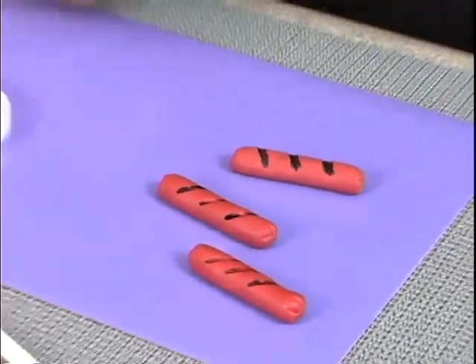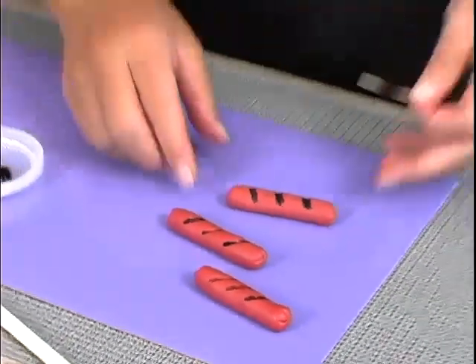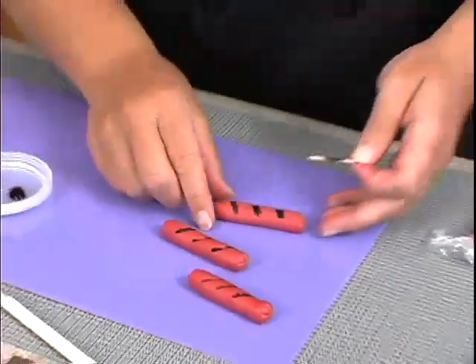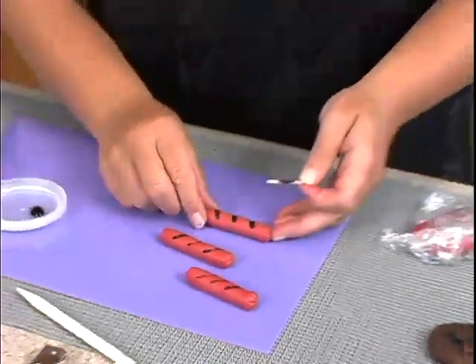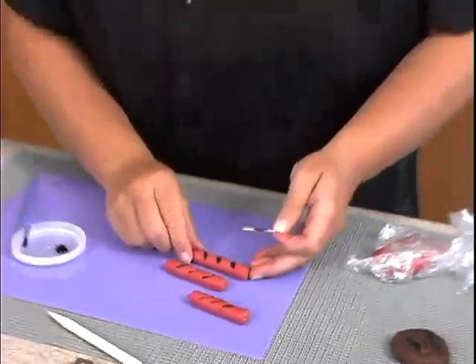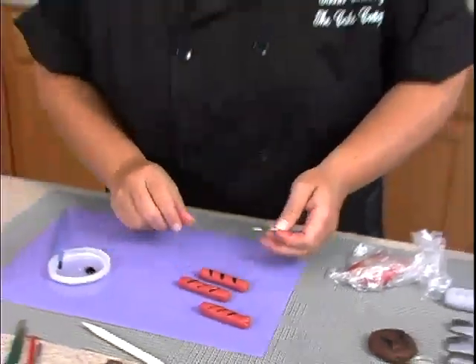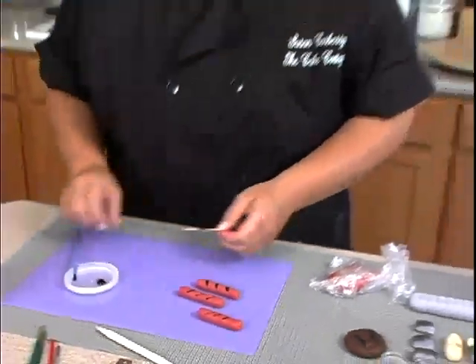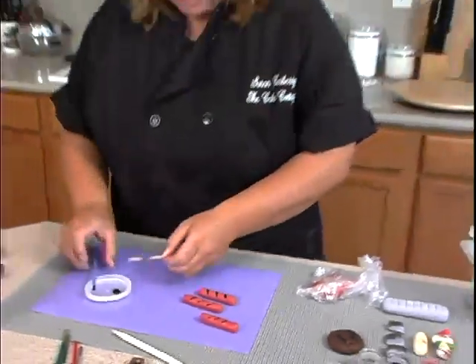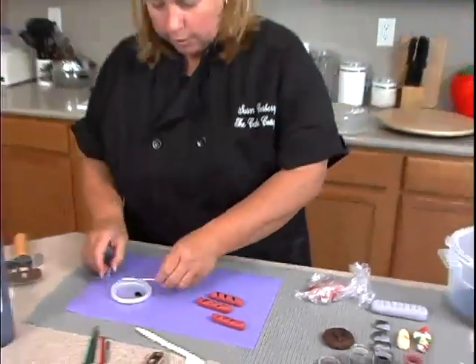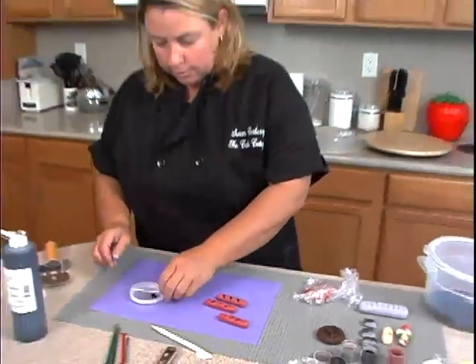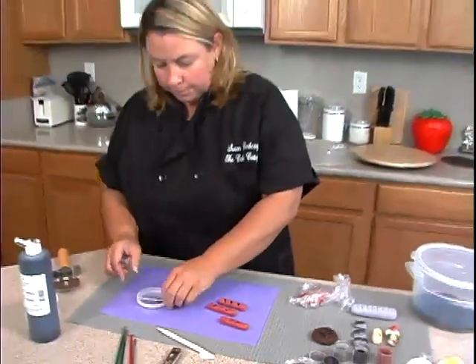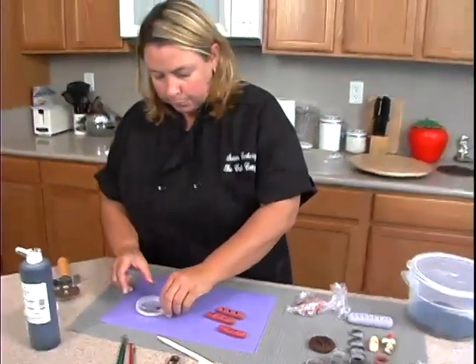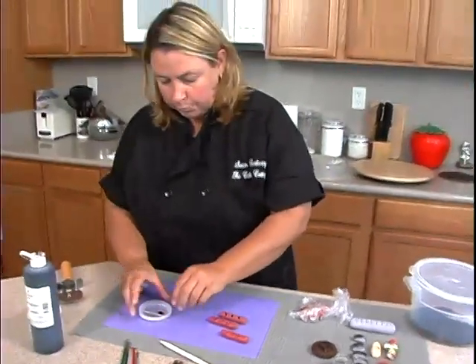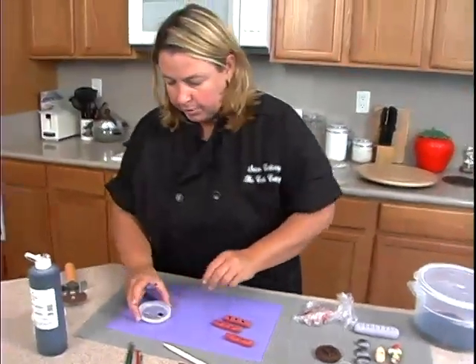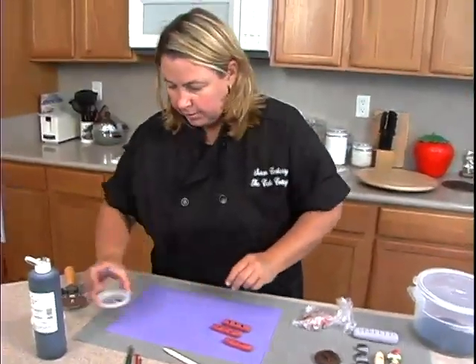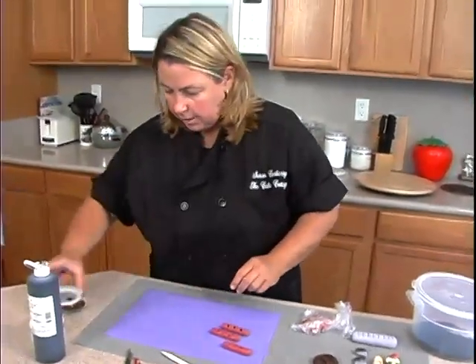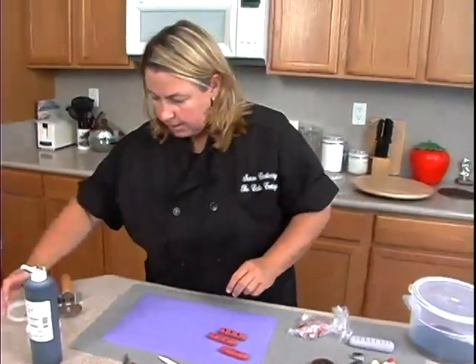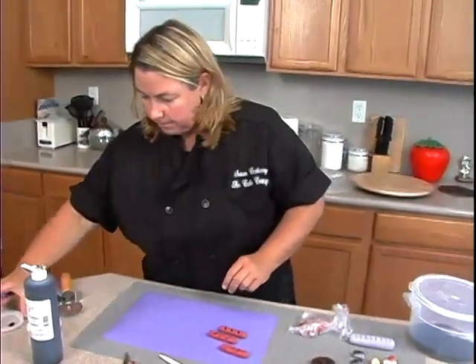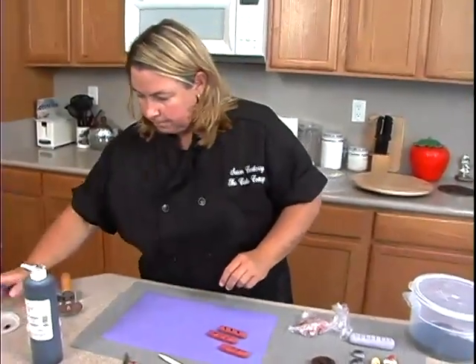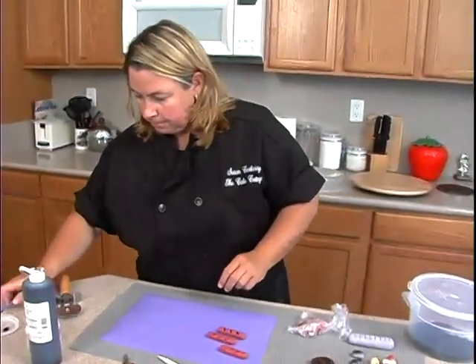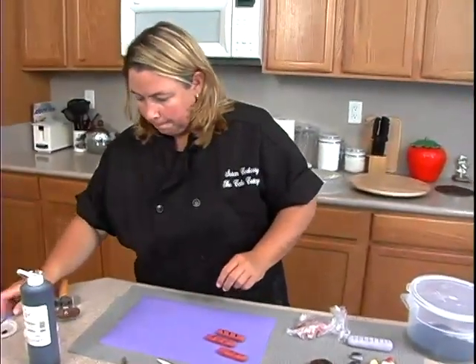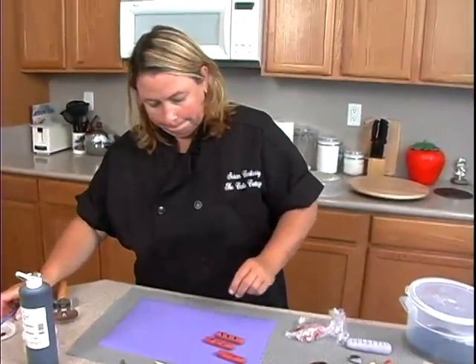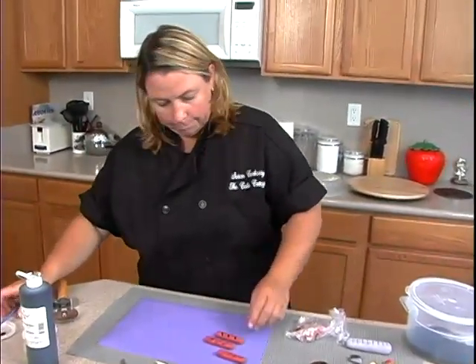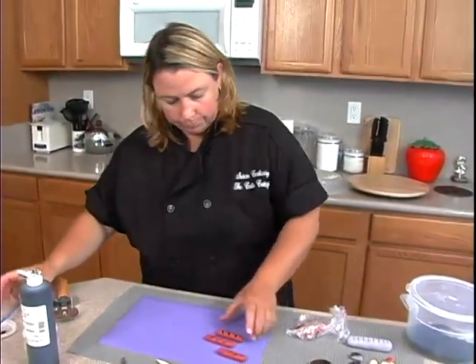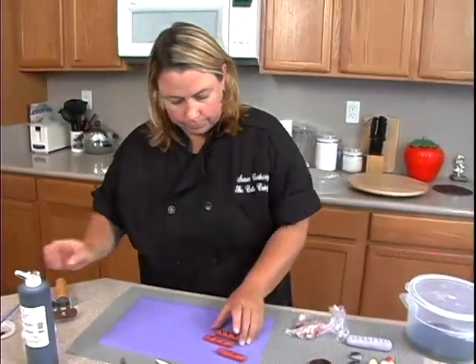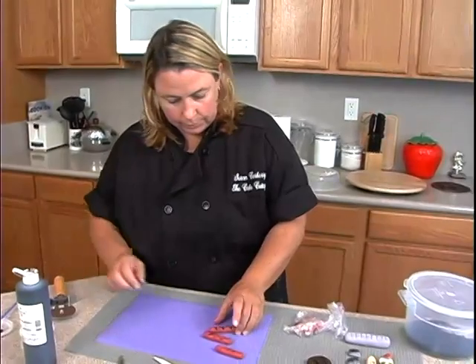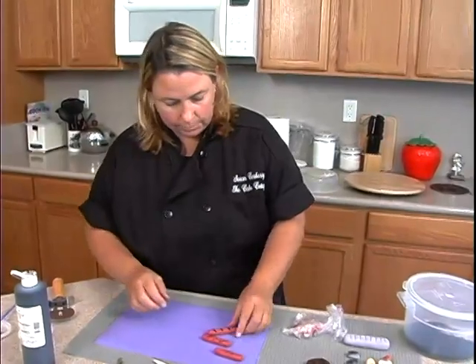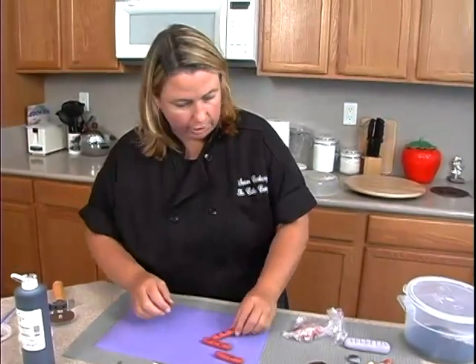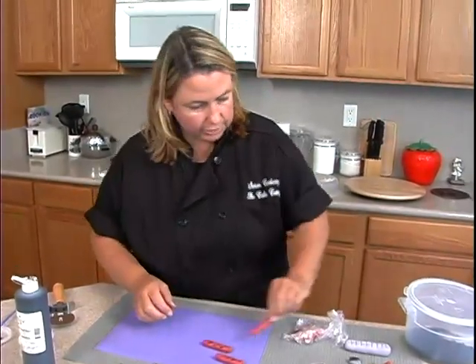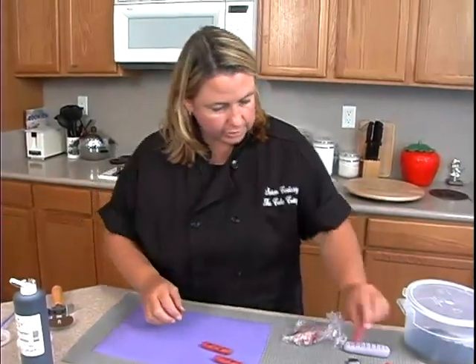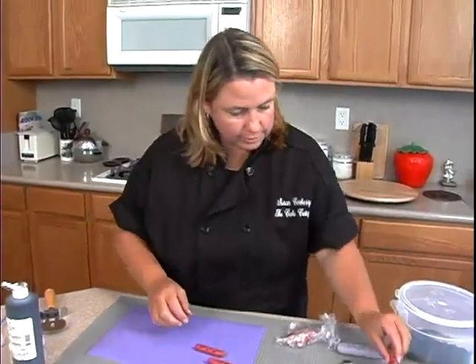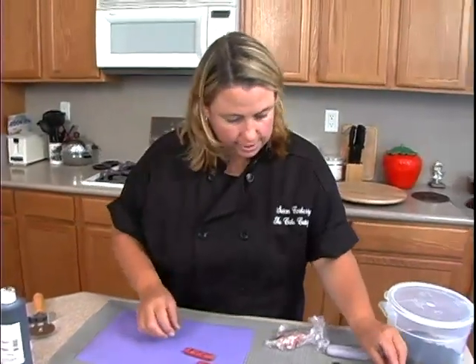So those are your hot dogs. Put this aside, put our hot dogs aside.